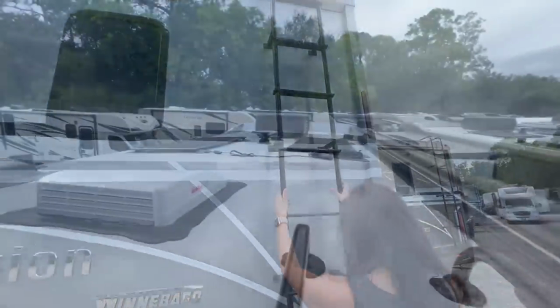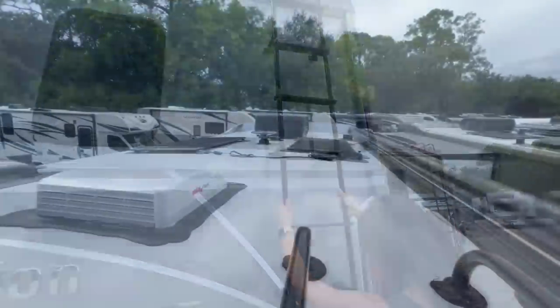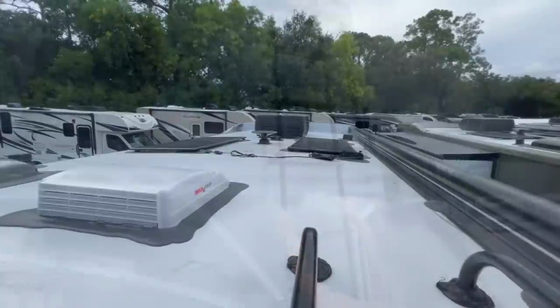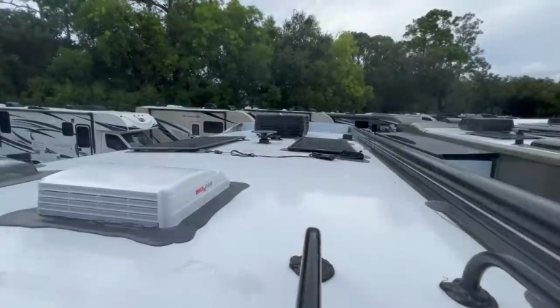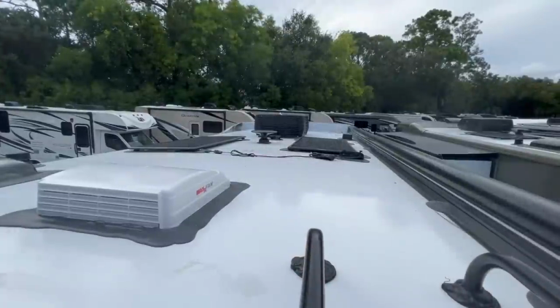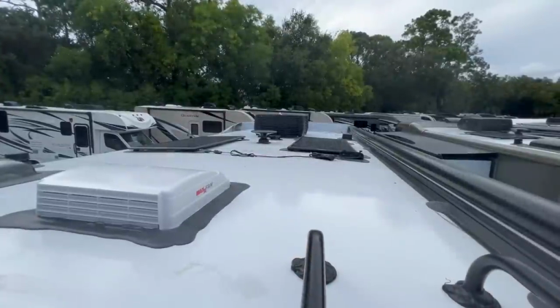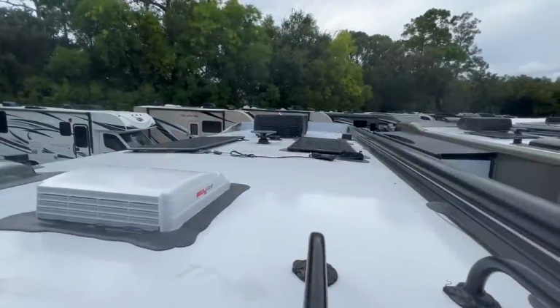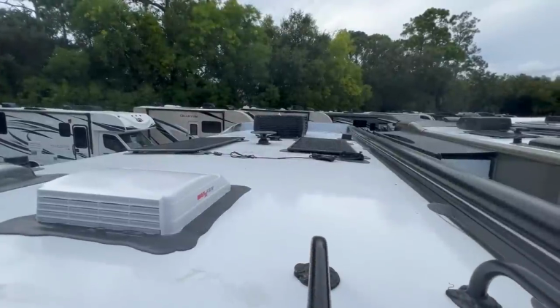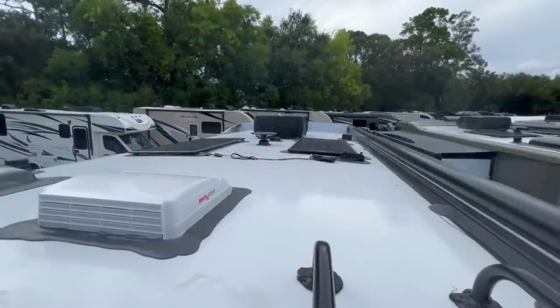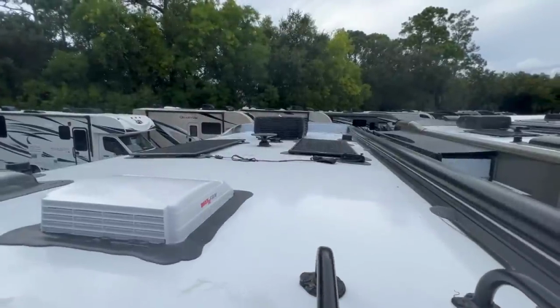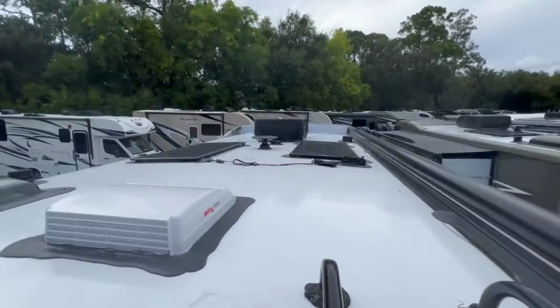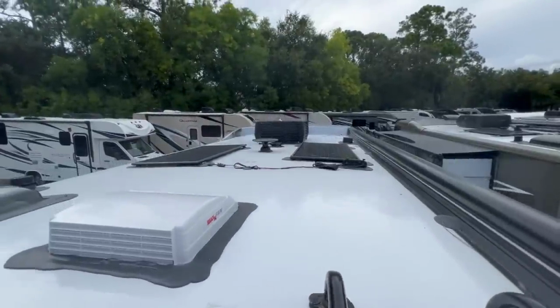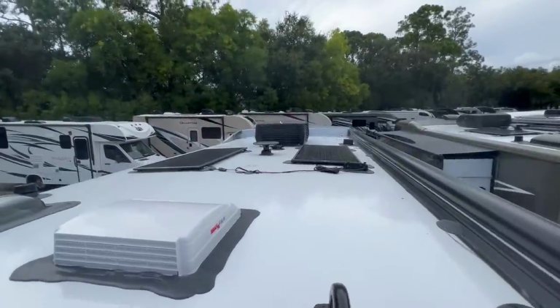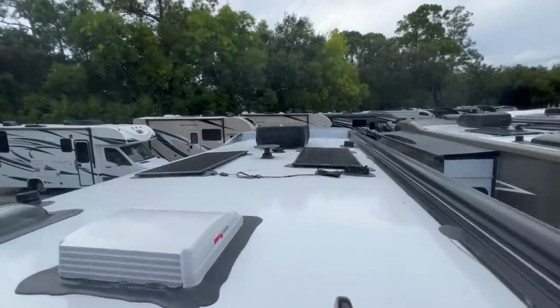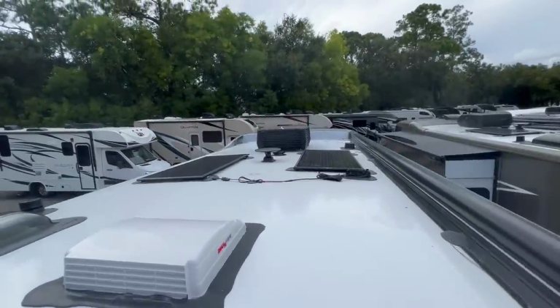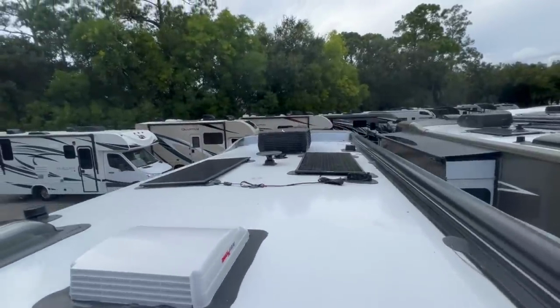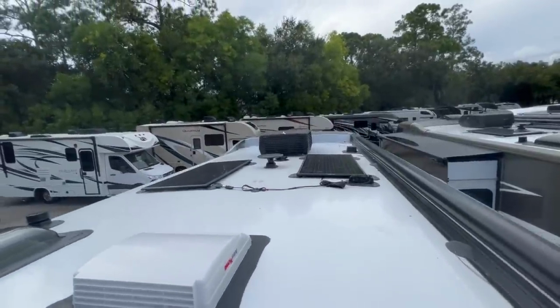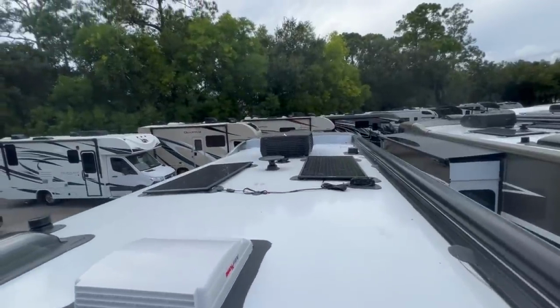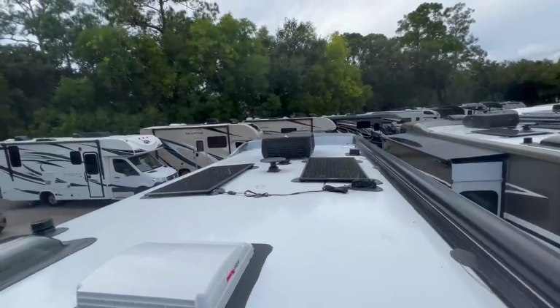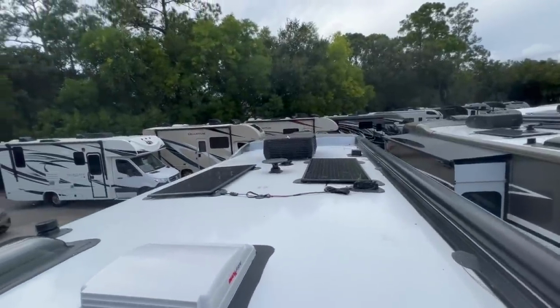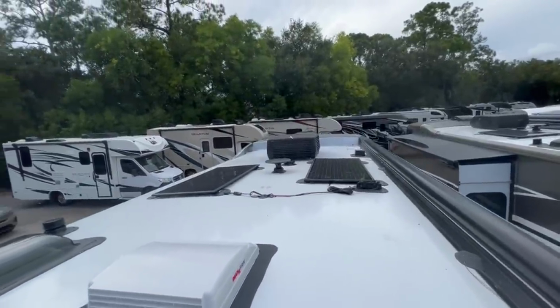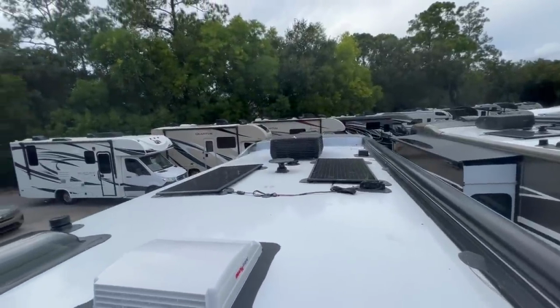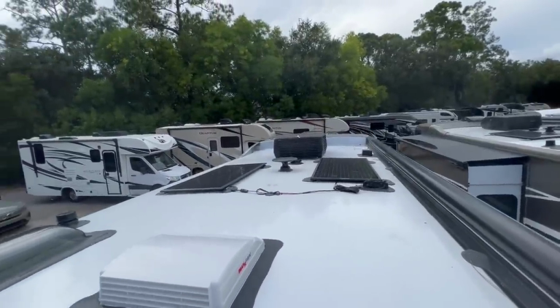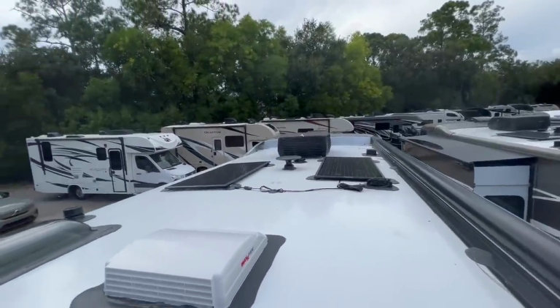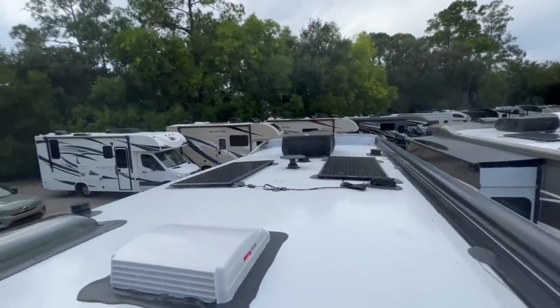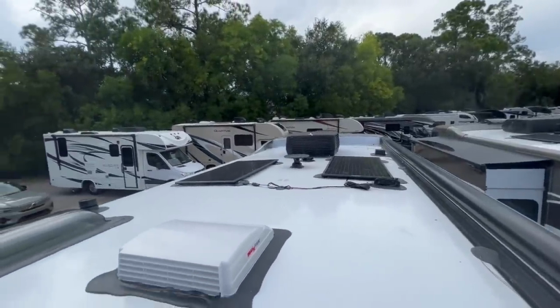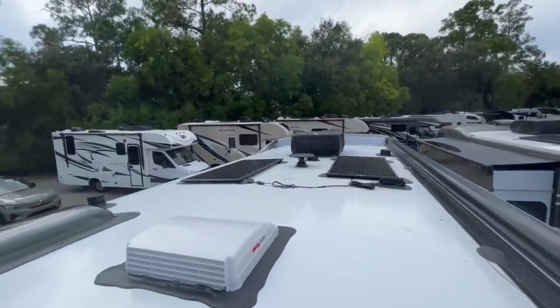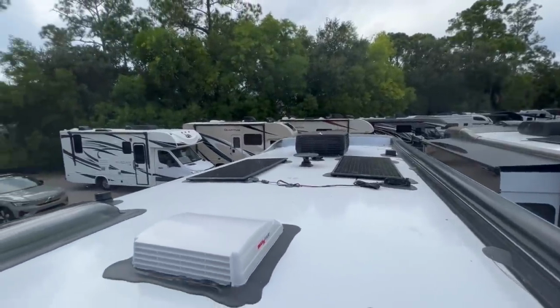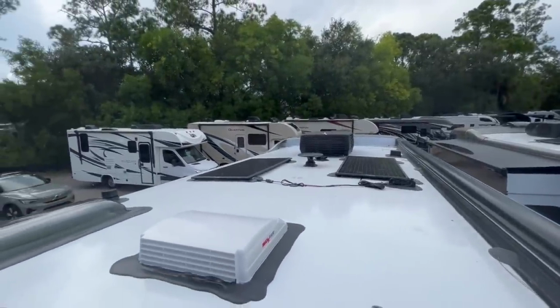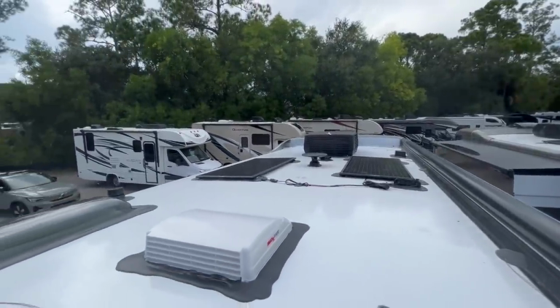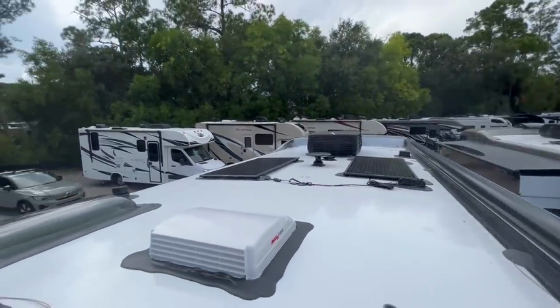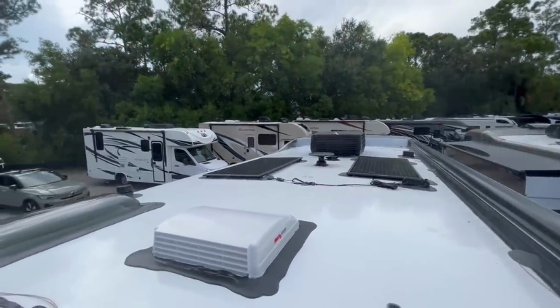Up here on the roof there are two MaxxAir fans, the AC unit, and two solar panels.